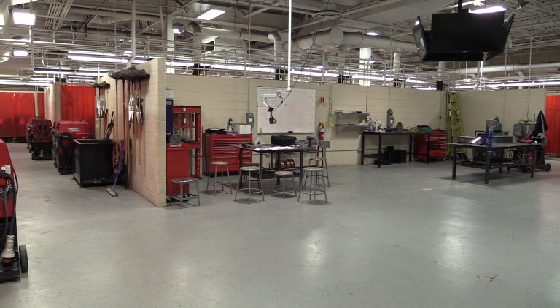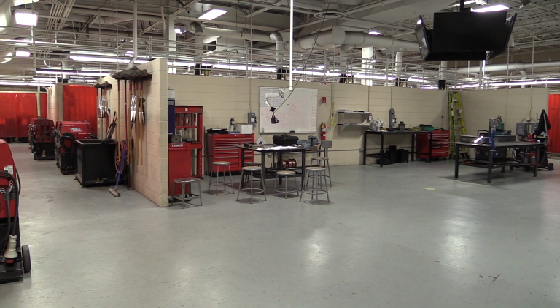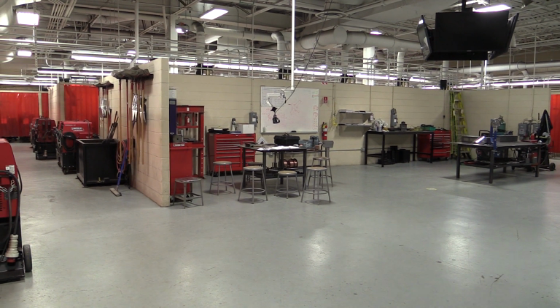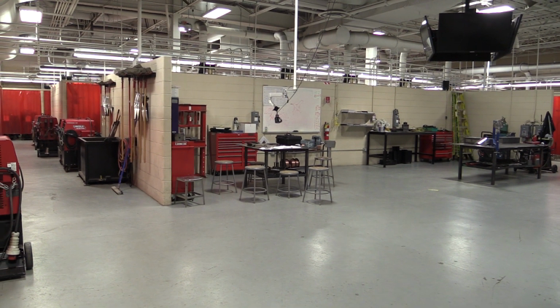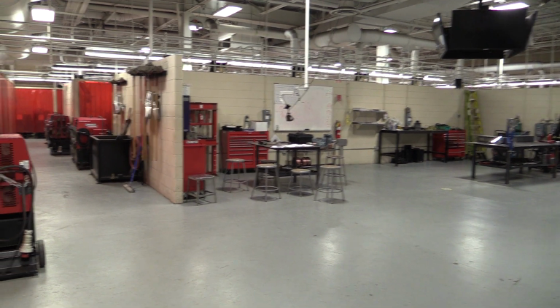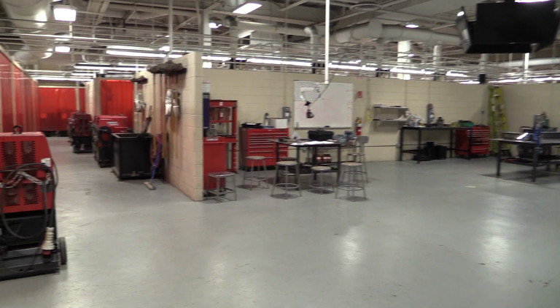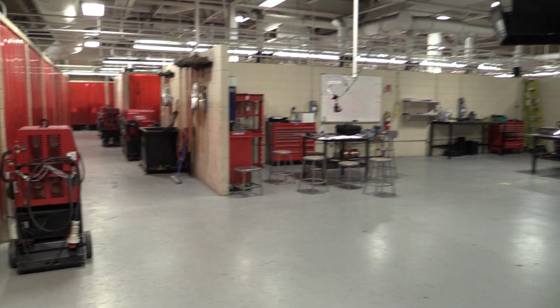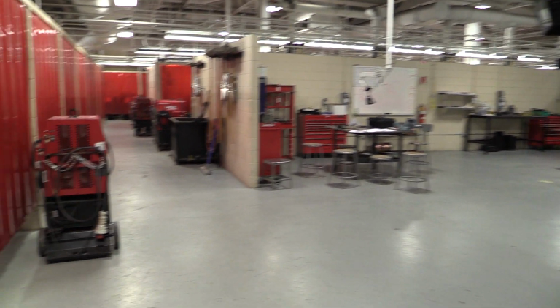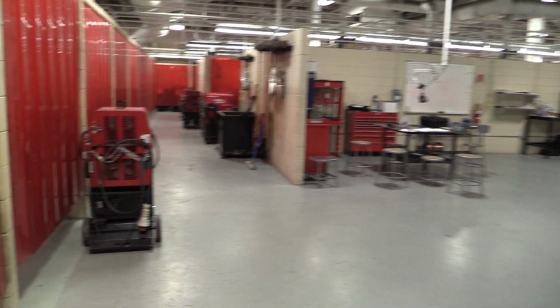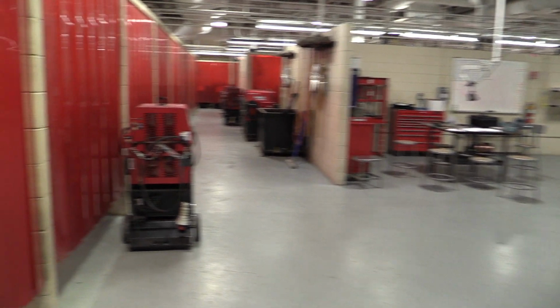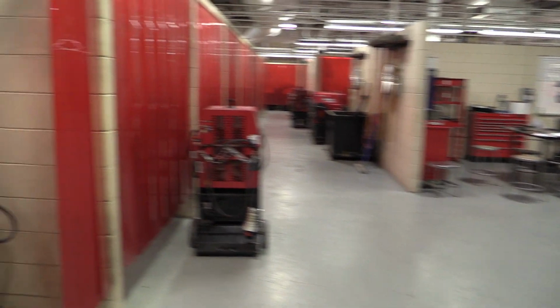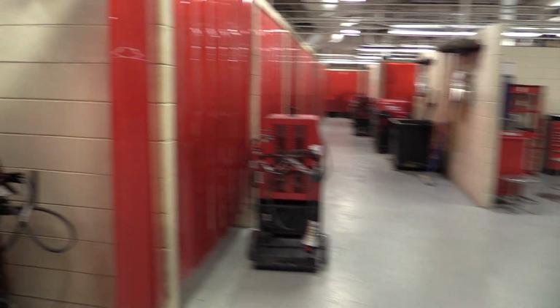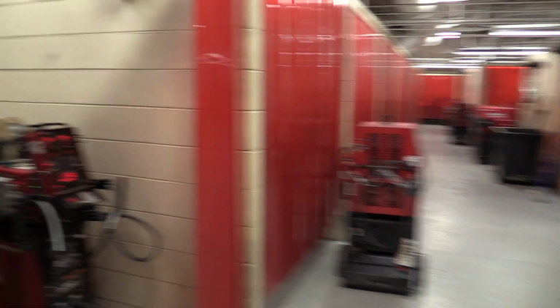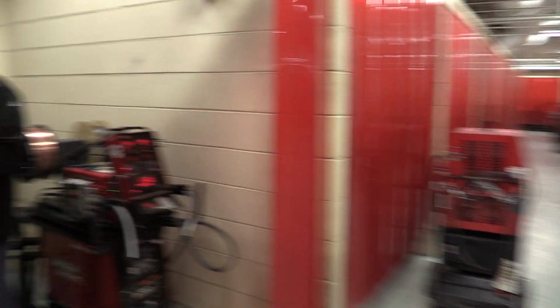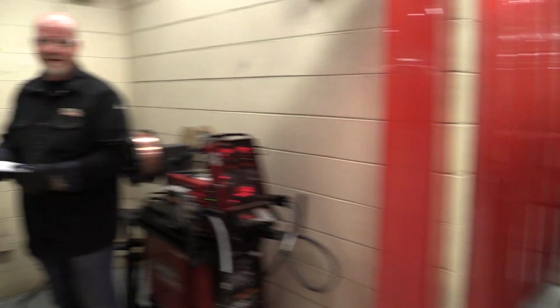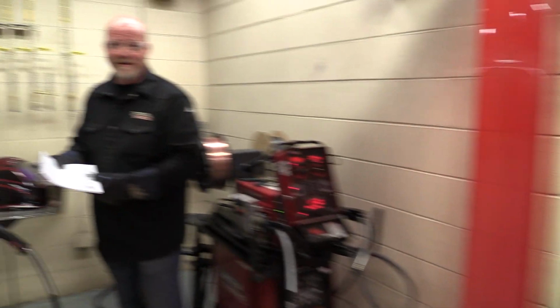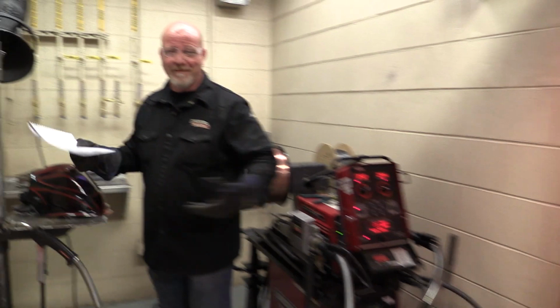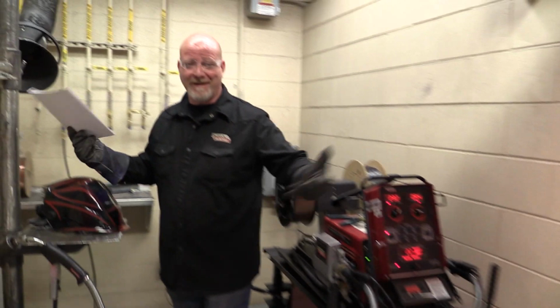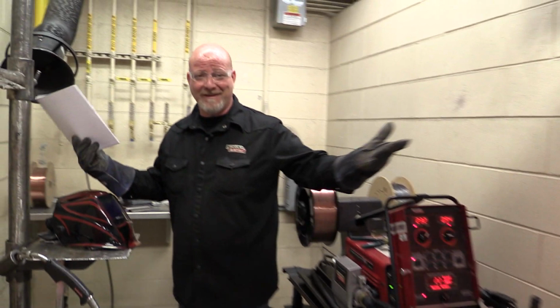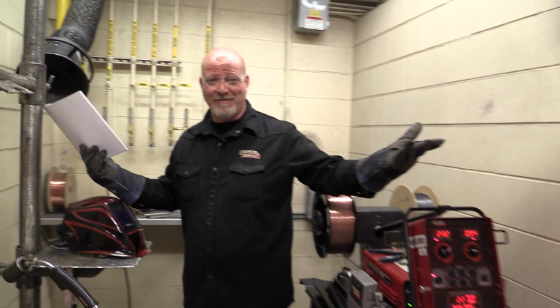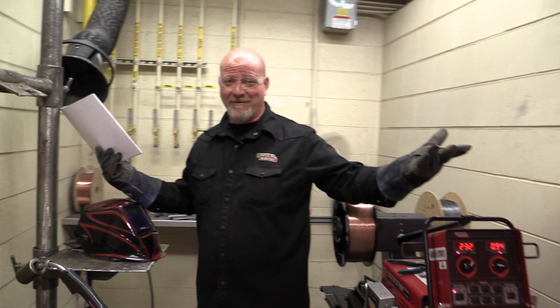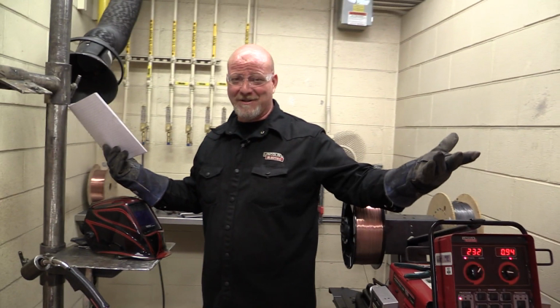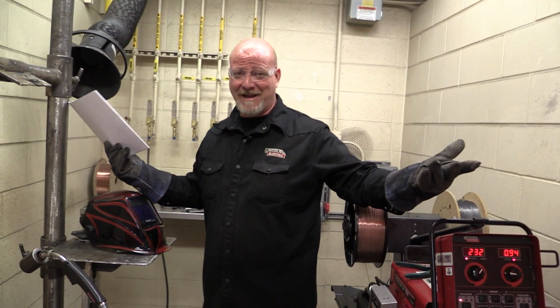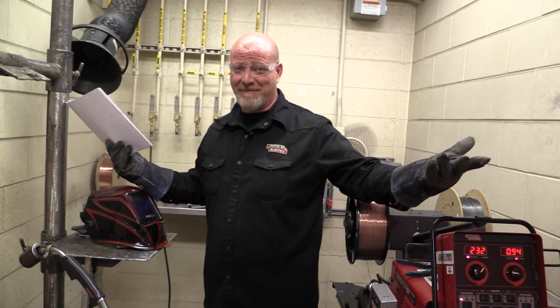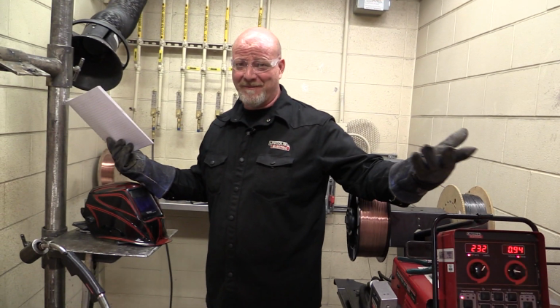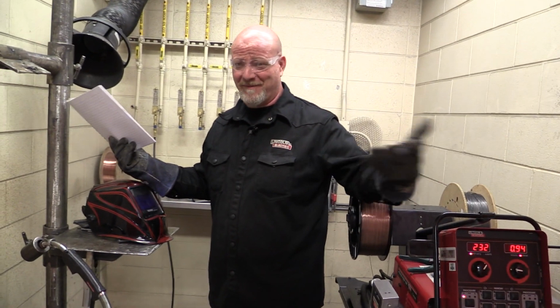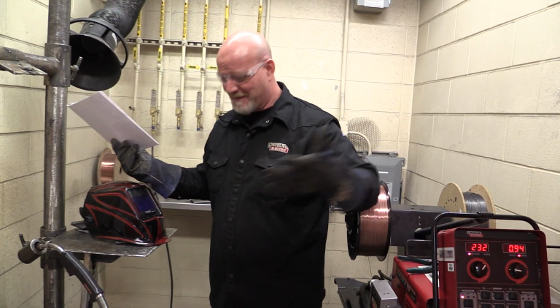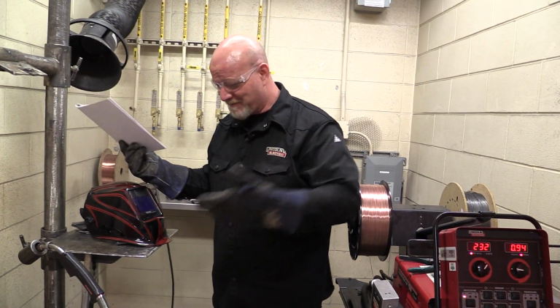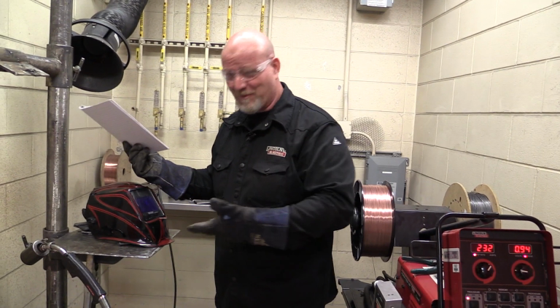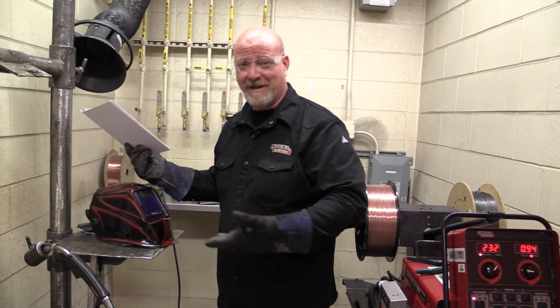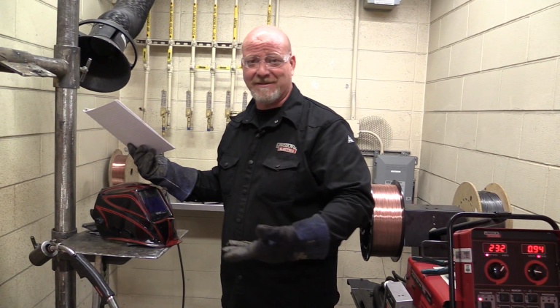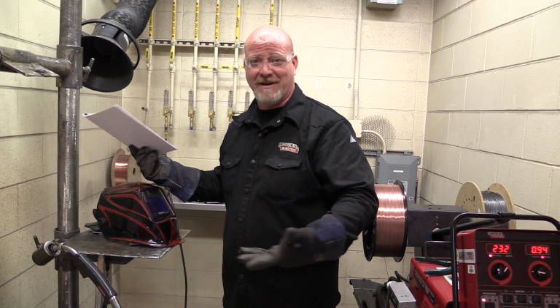Hey, come on over here, check out what we're doing here. We're in the weld shop — this is where the work gets done.